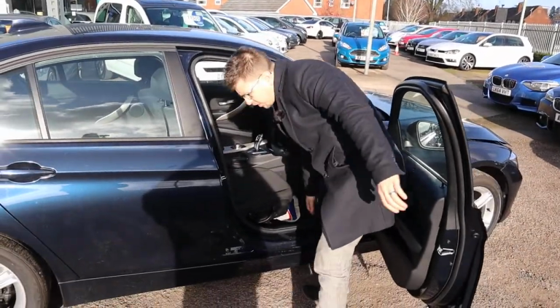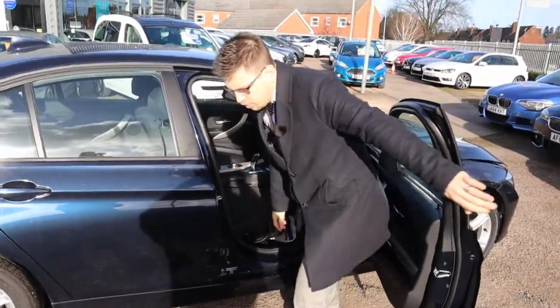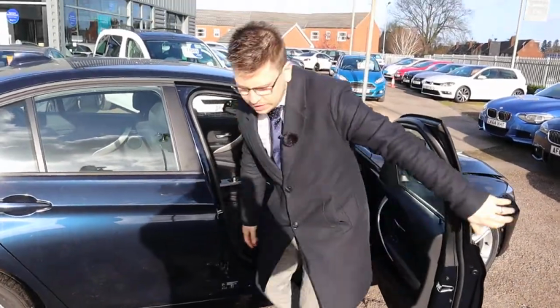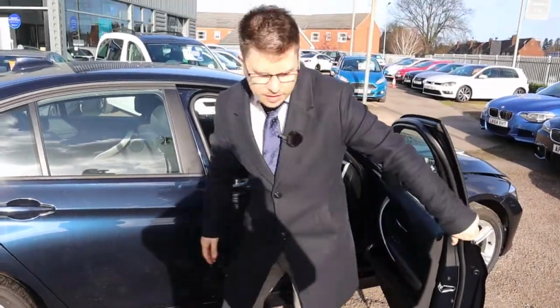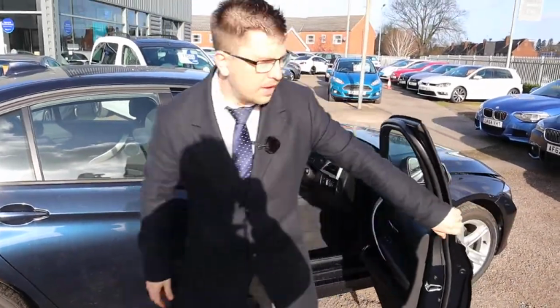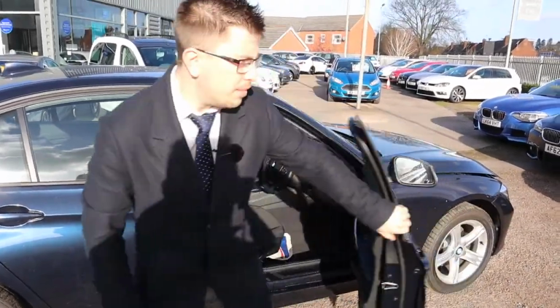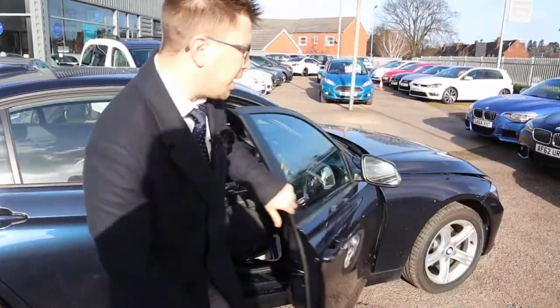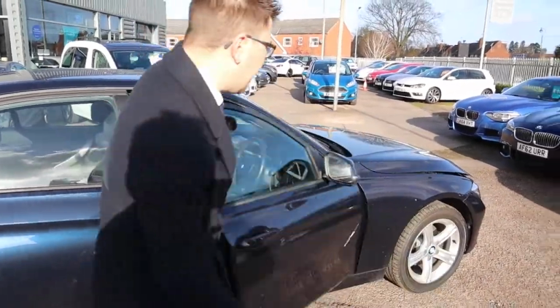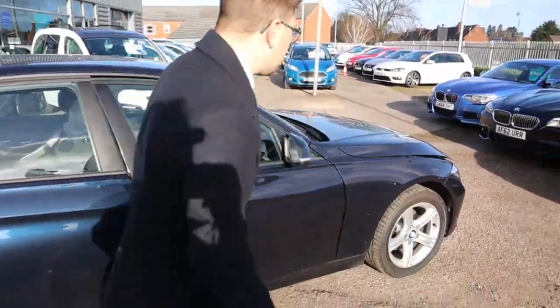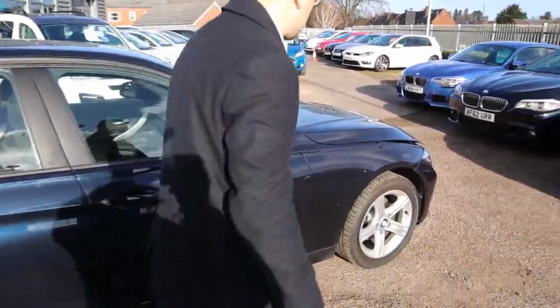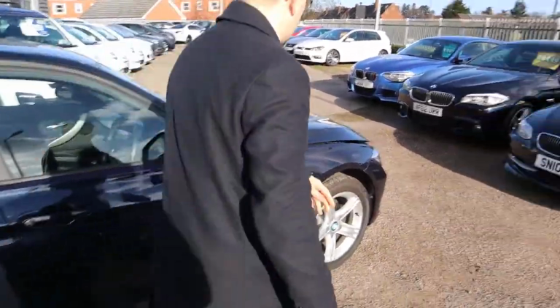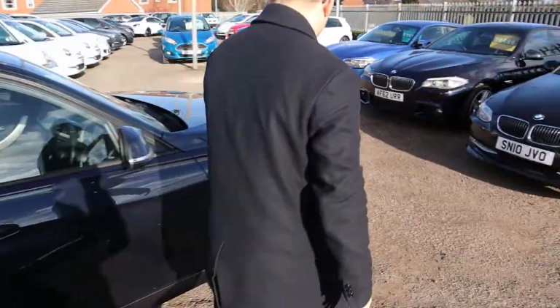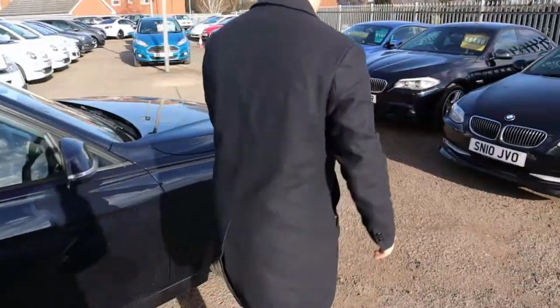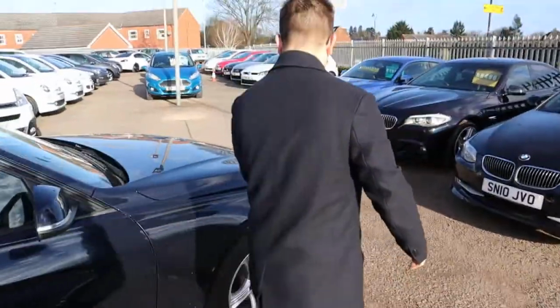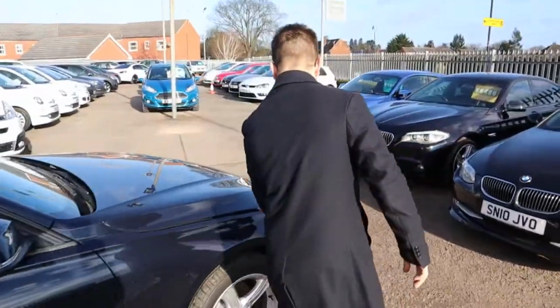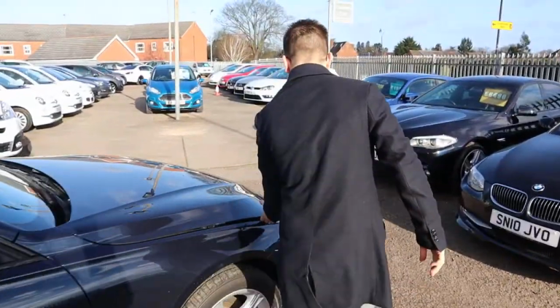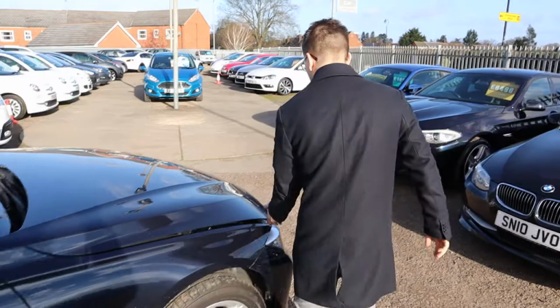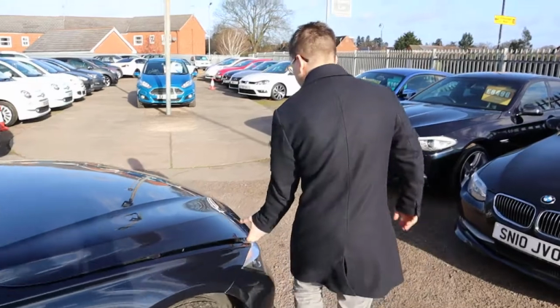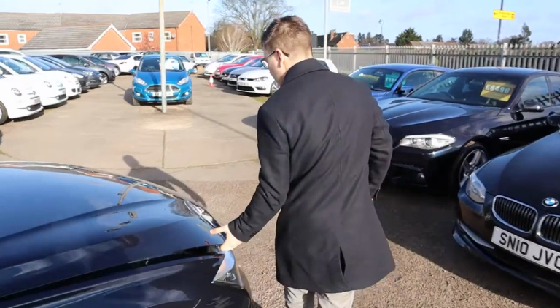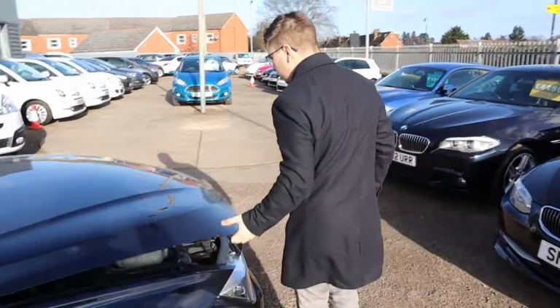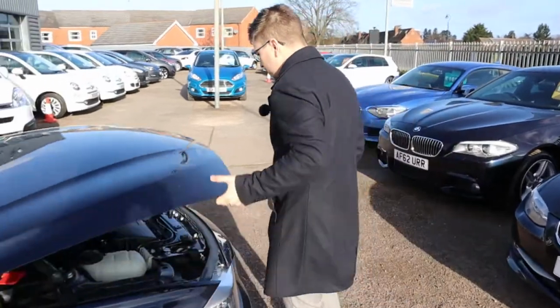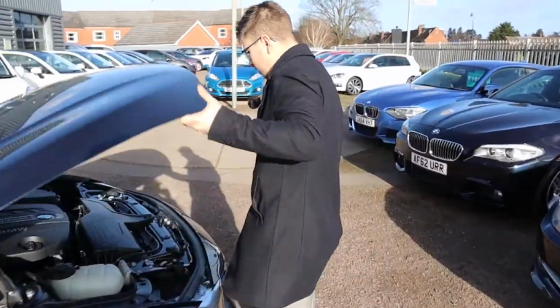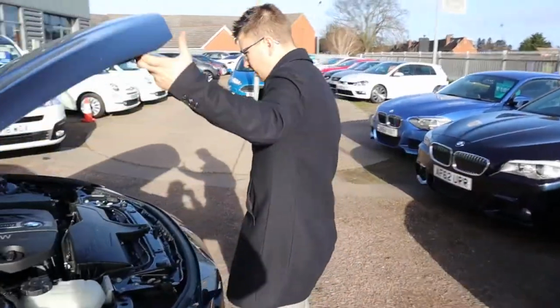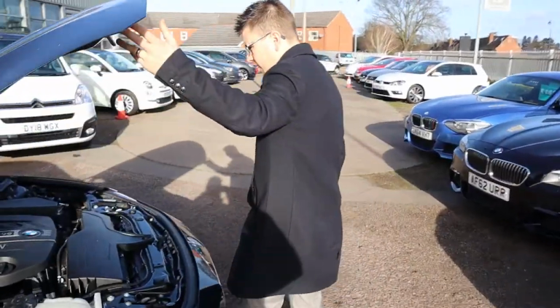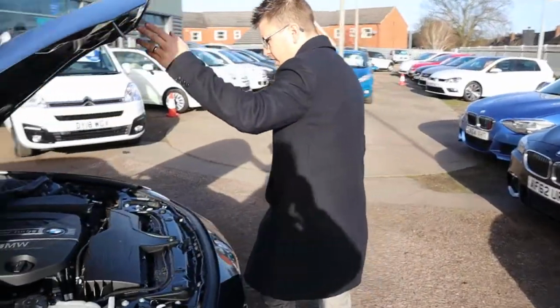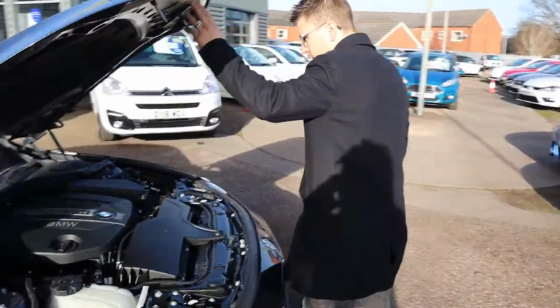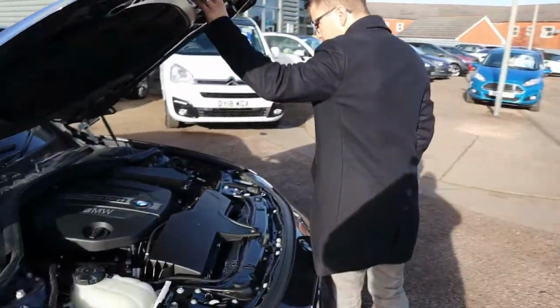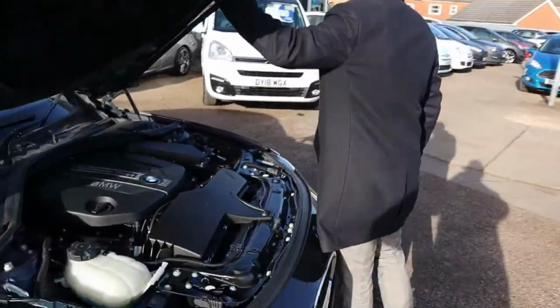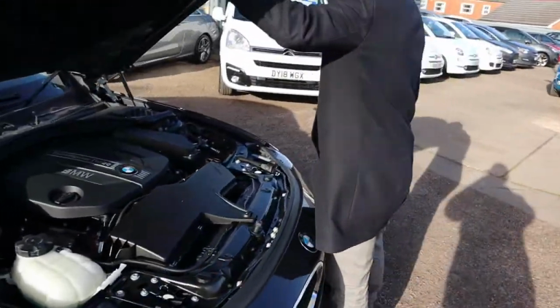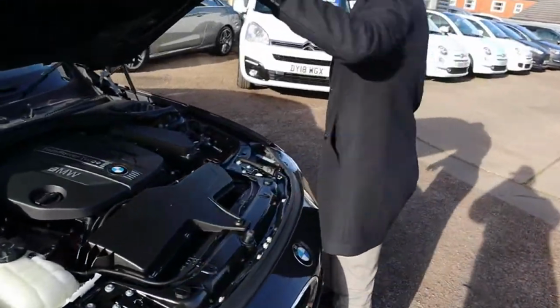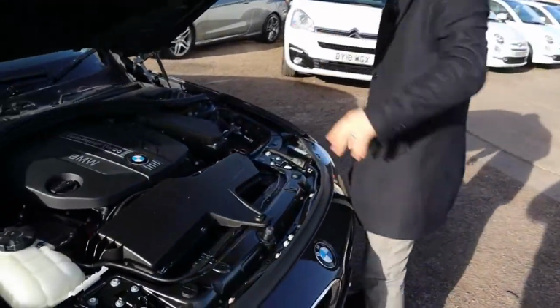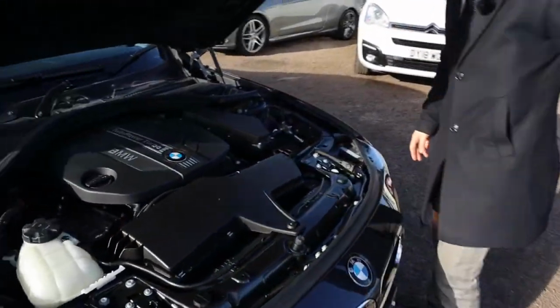Pull the bonnet latch — oh, very clean engine bay.